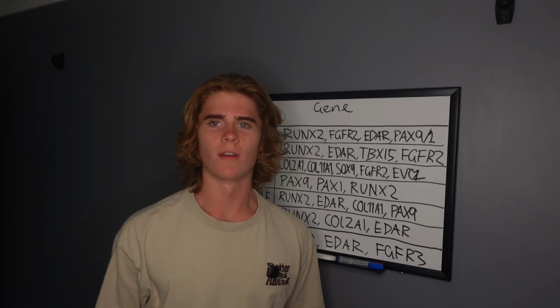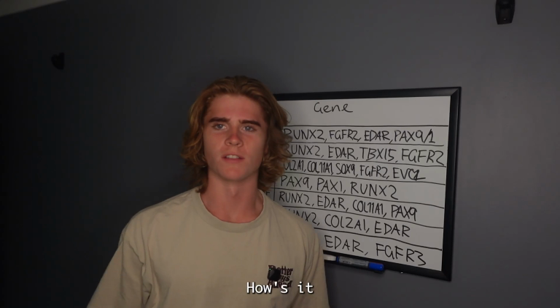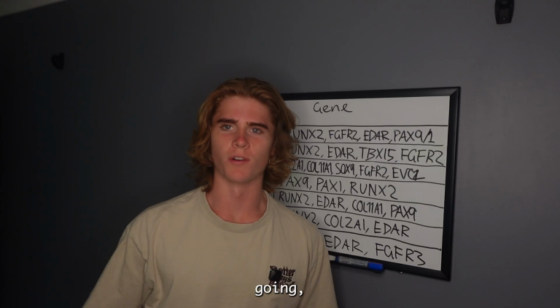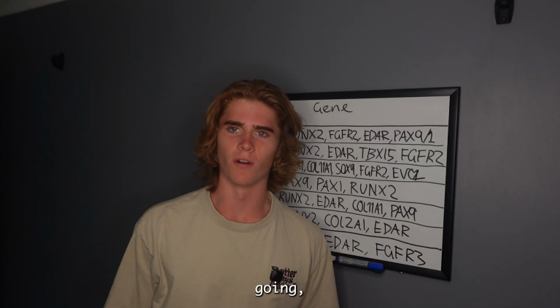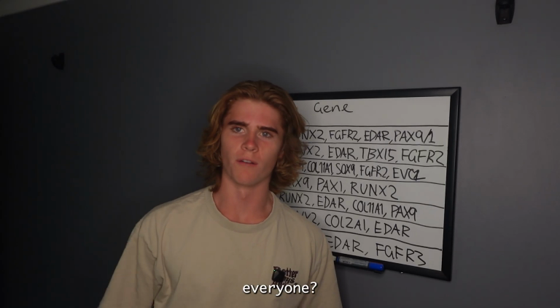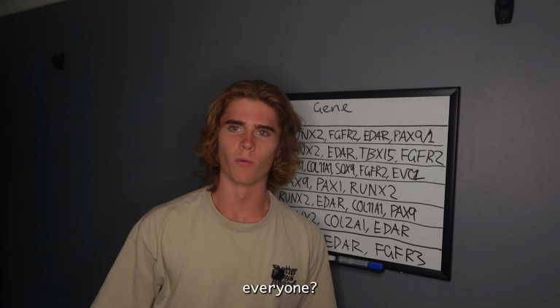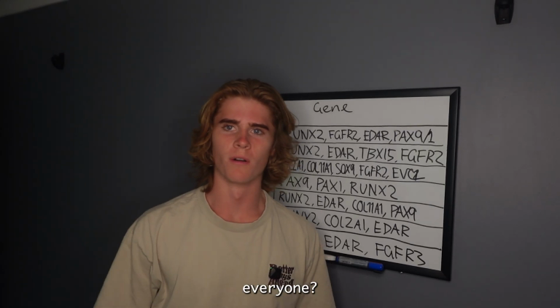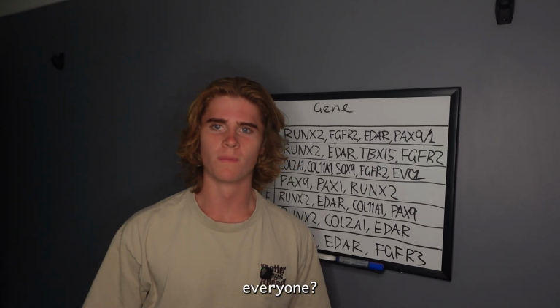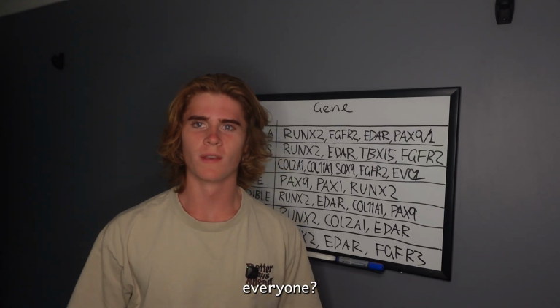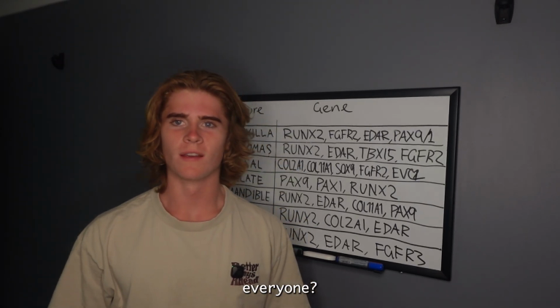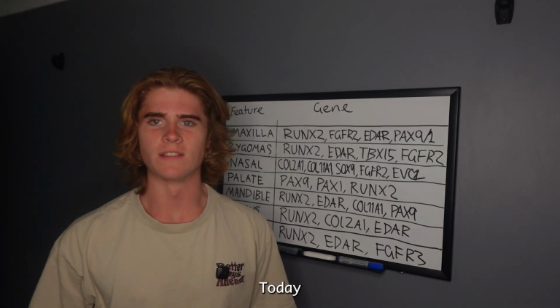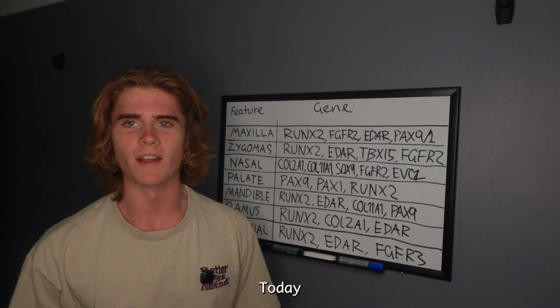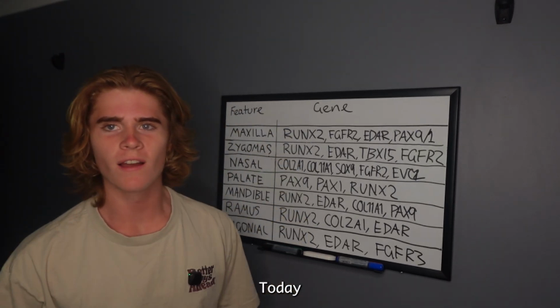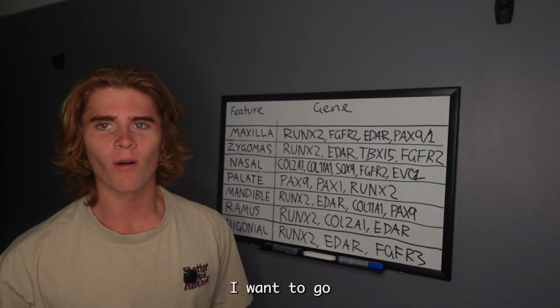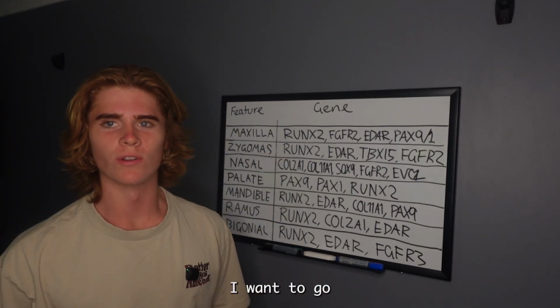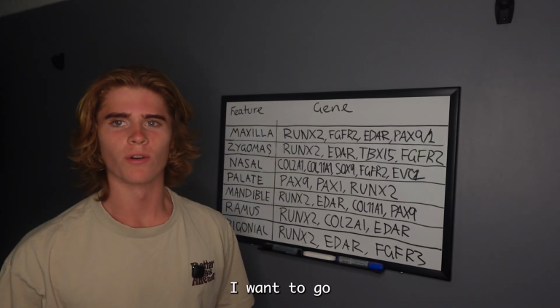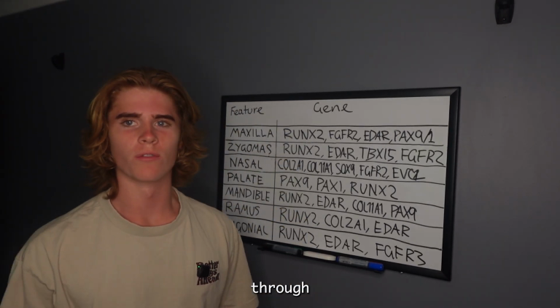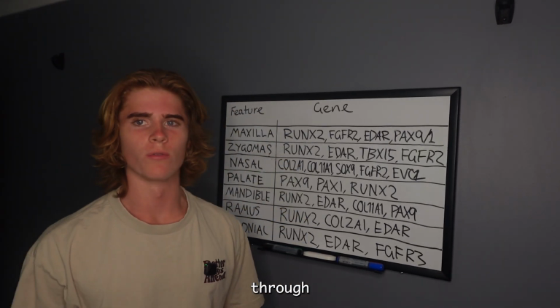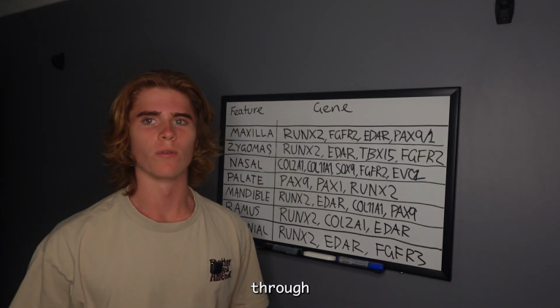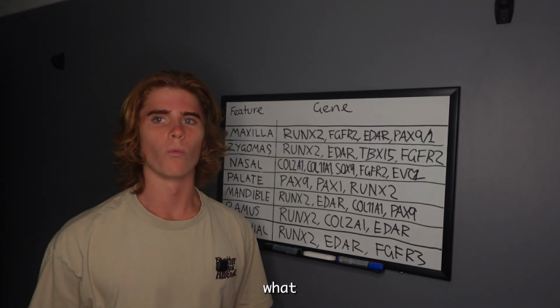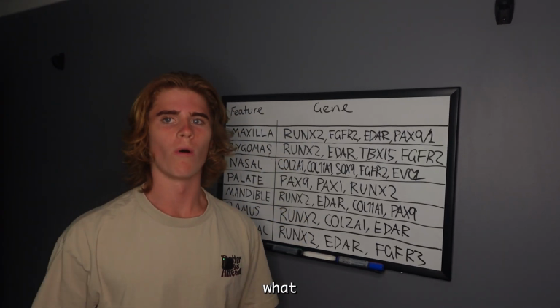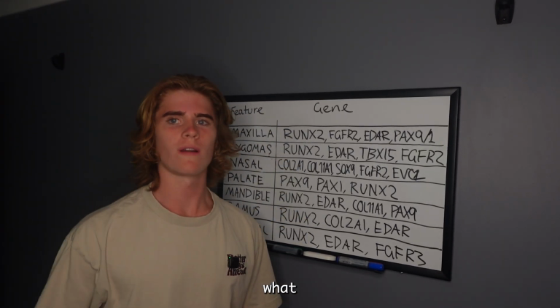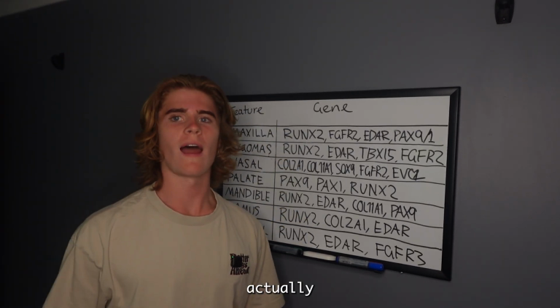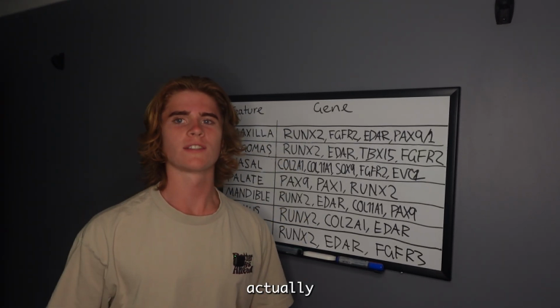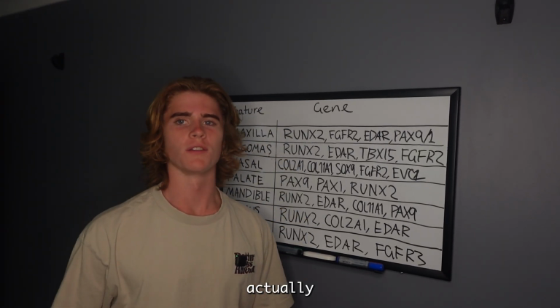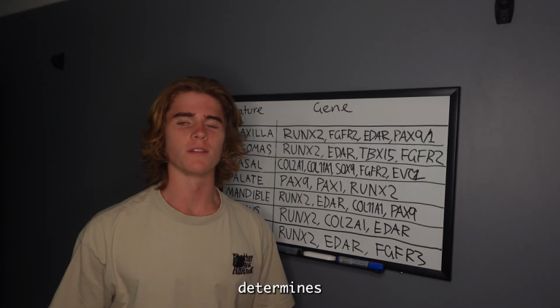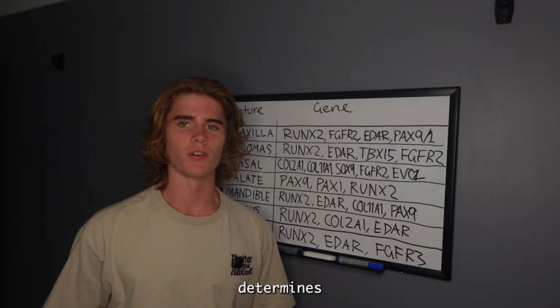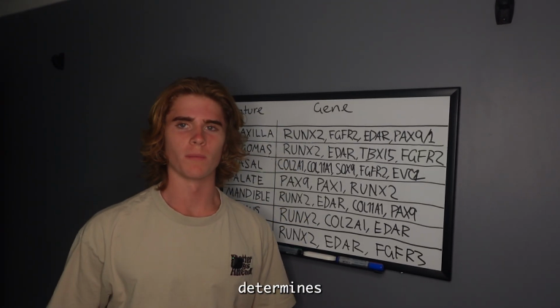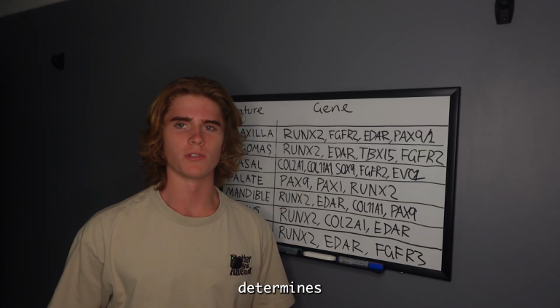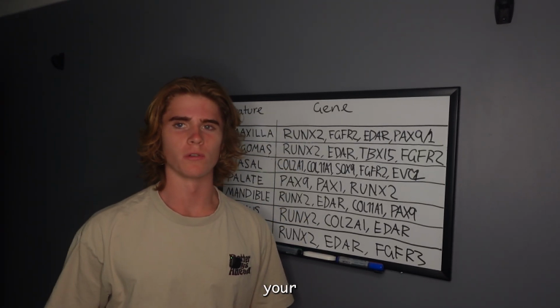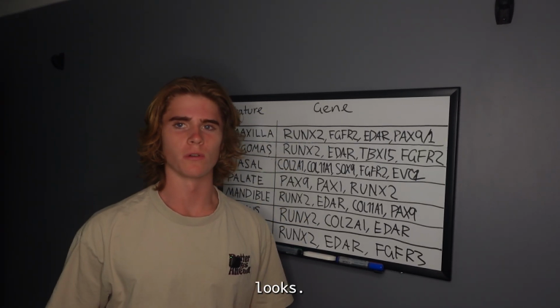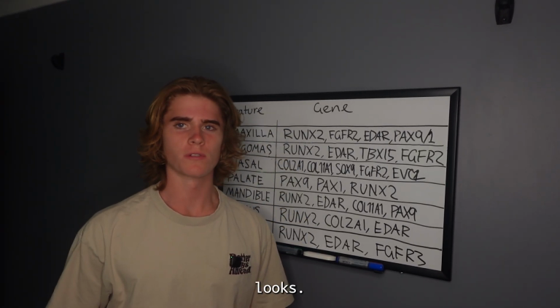How's it going everyone? Today I want to go through what actually determines your looks.